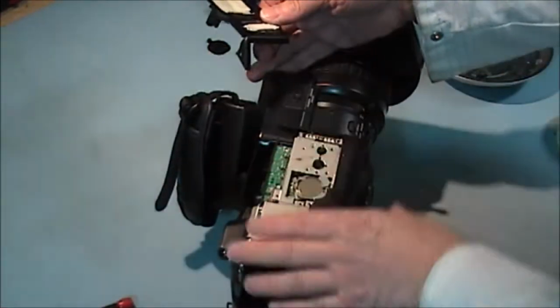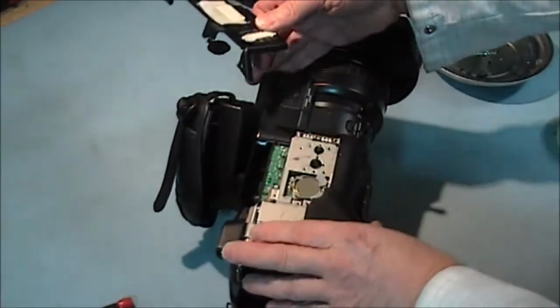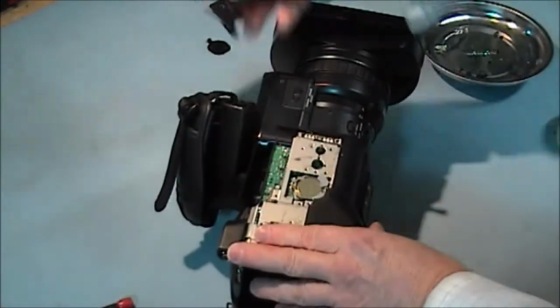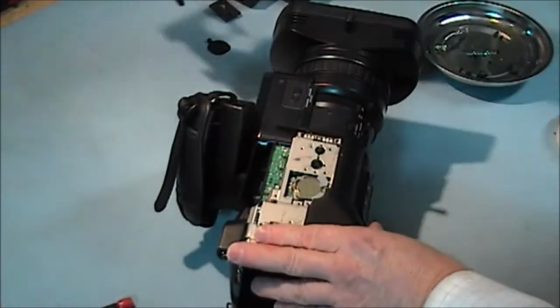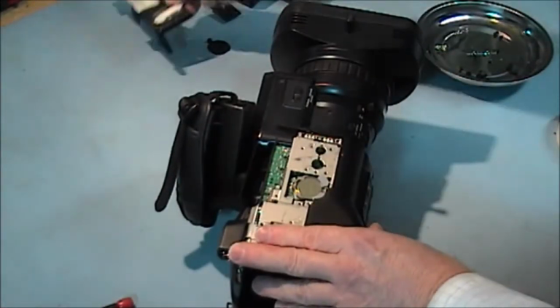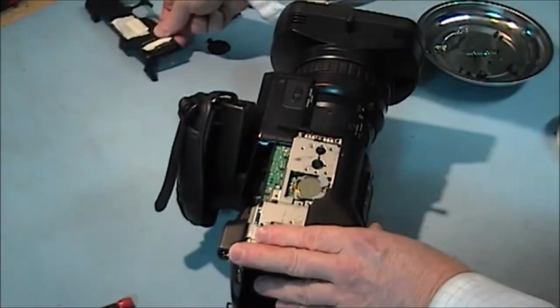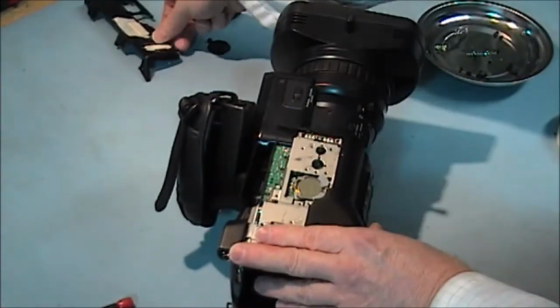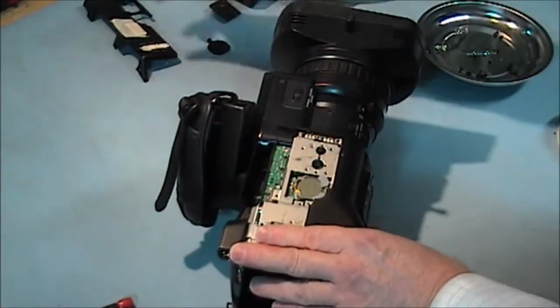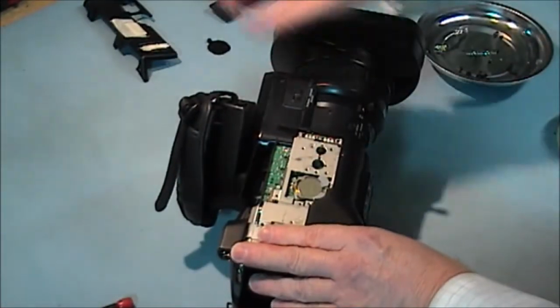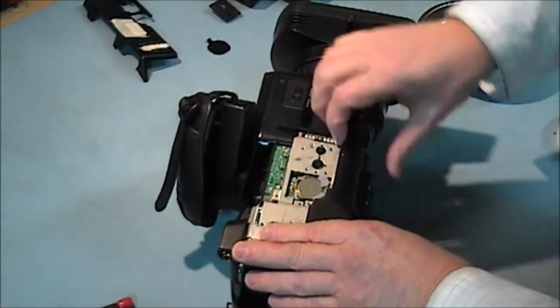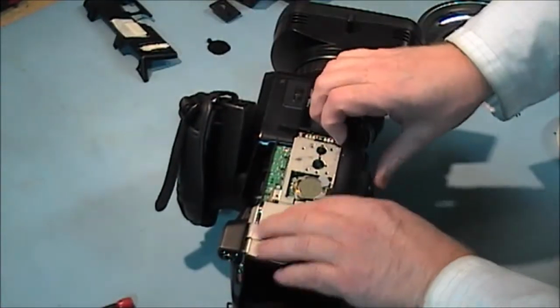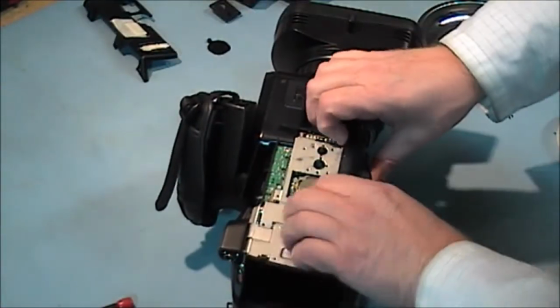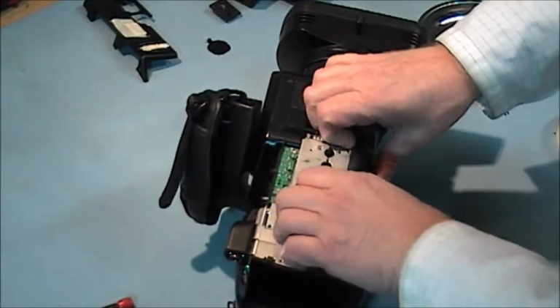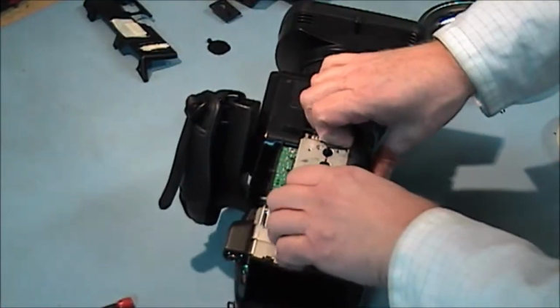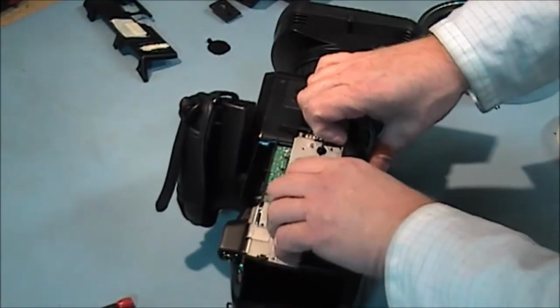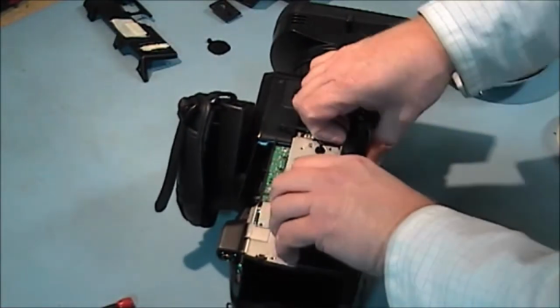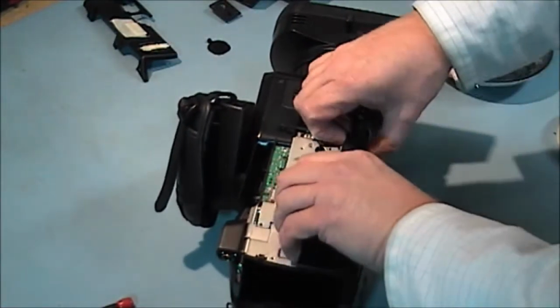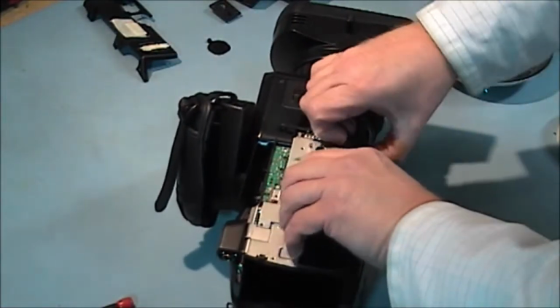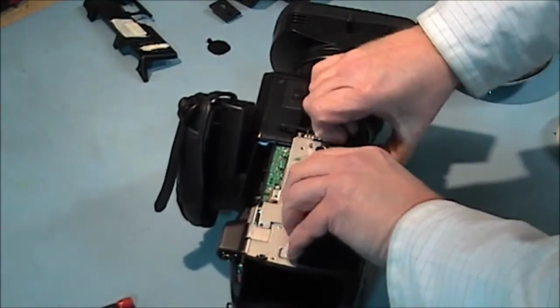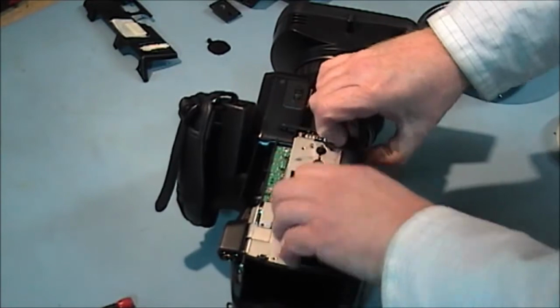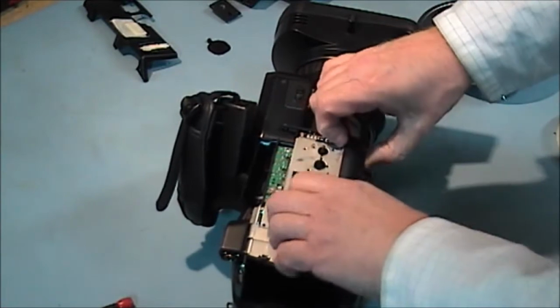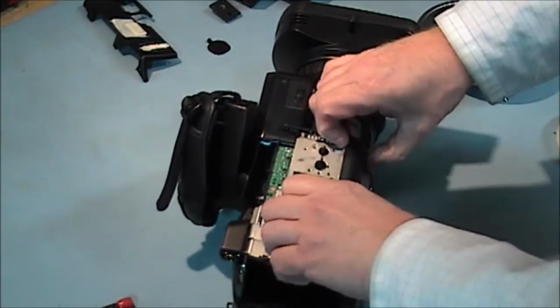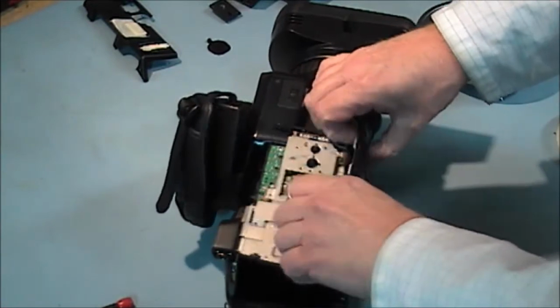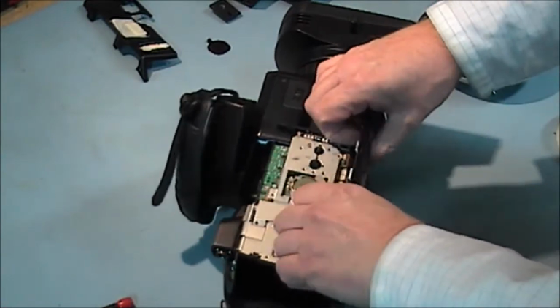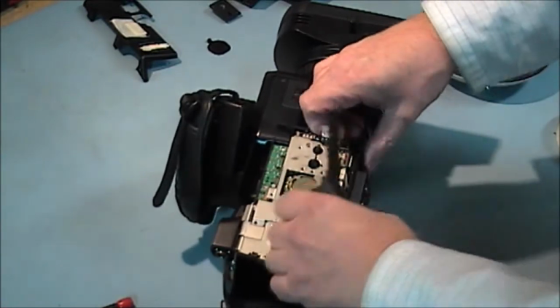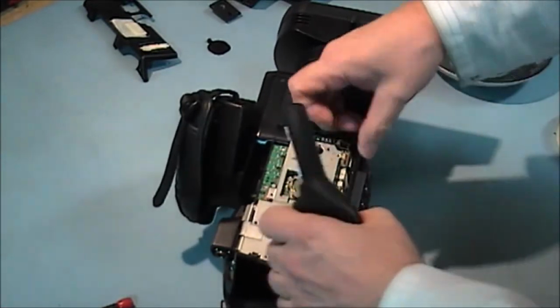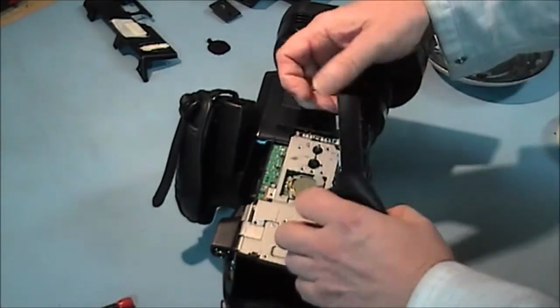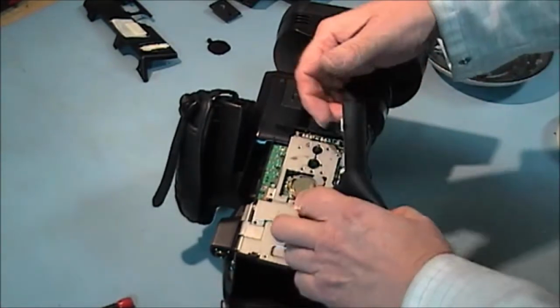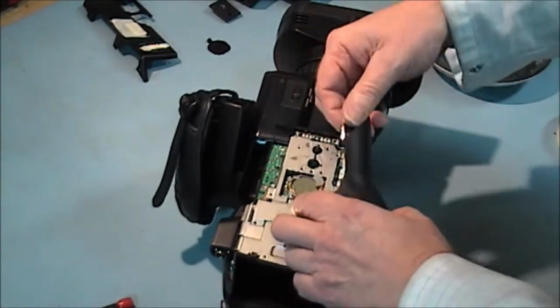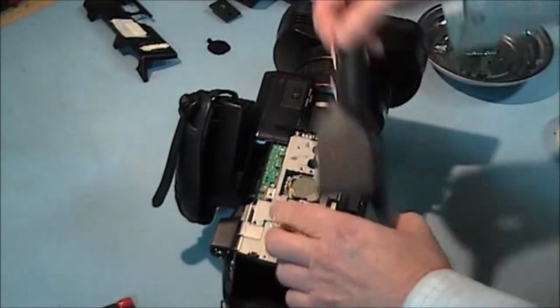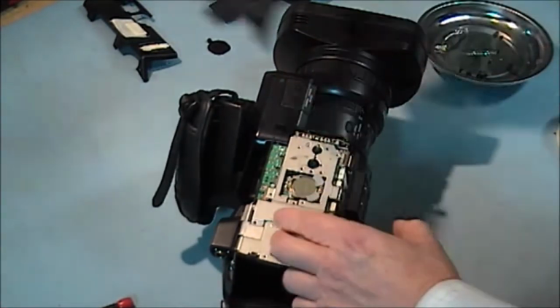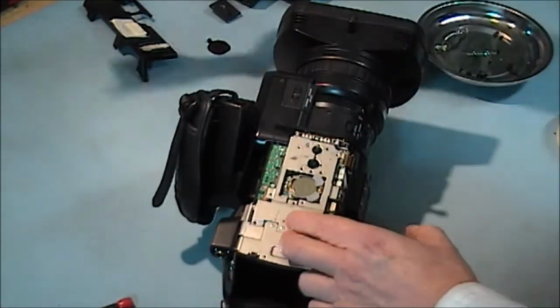One cover and then the second cover come off.